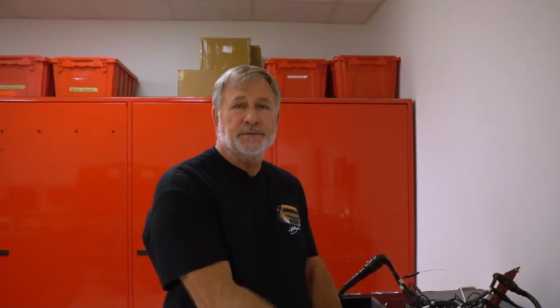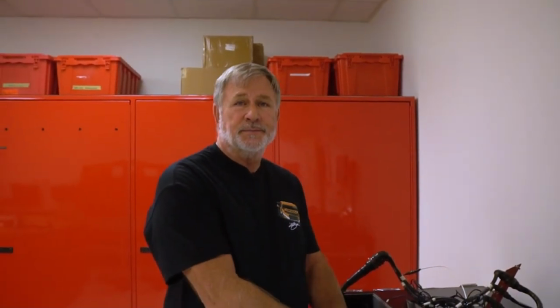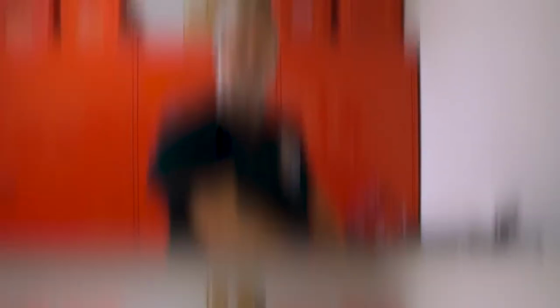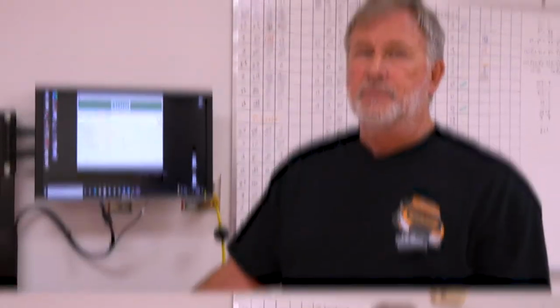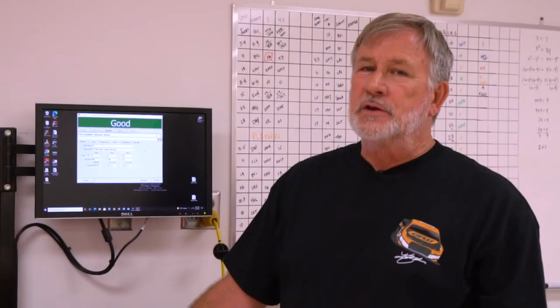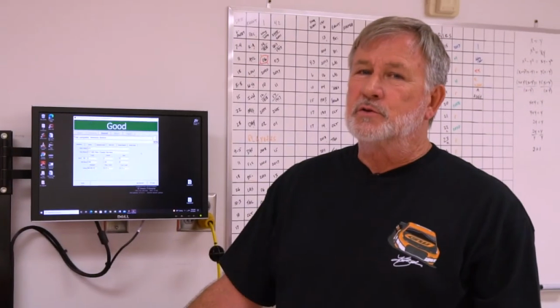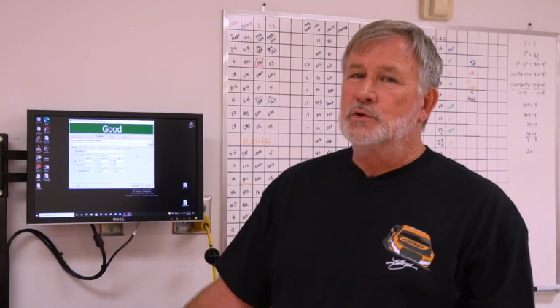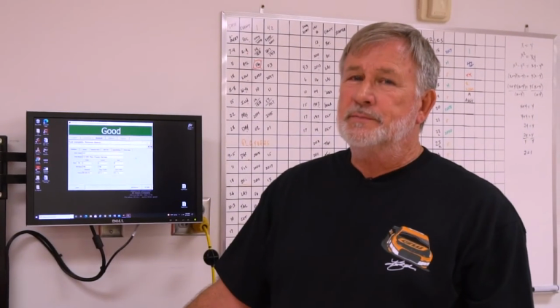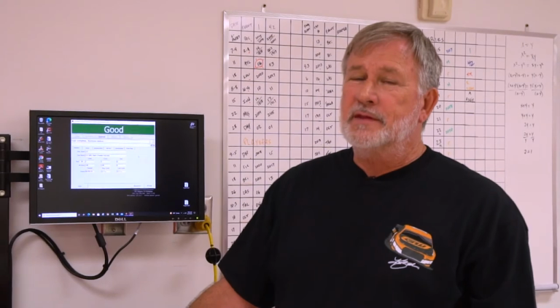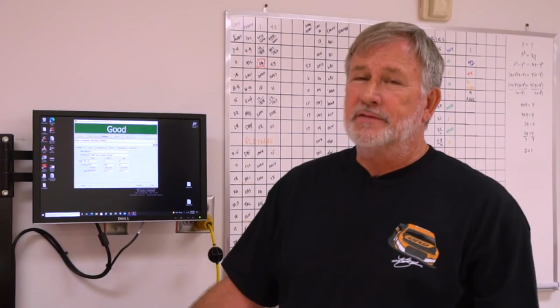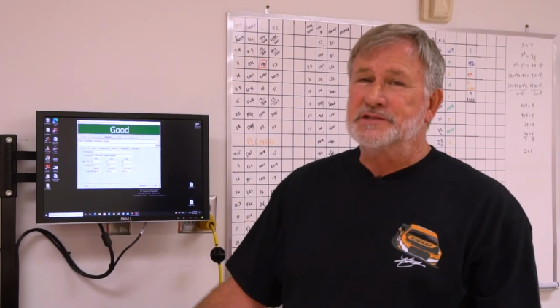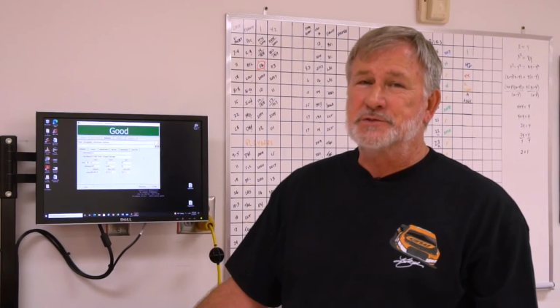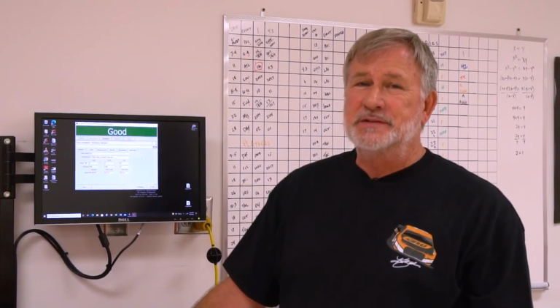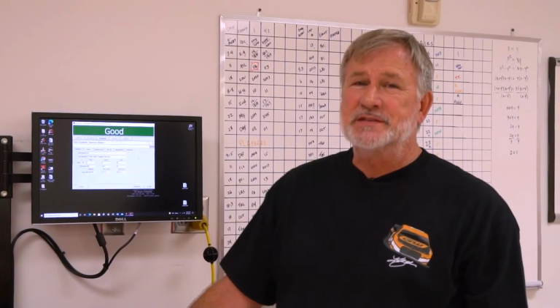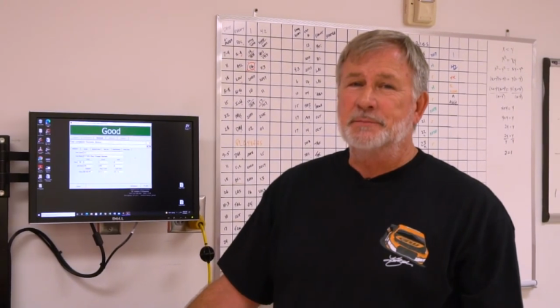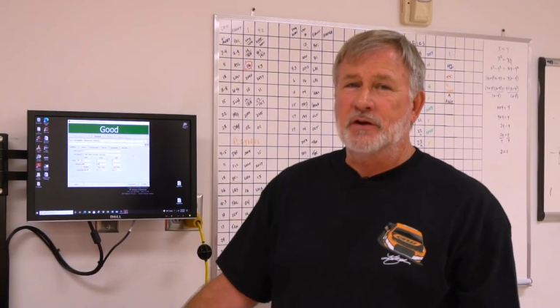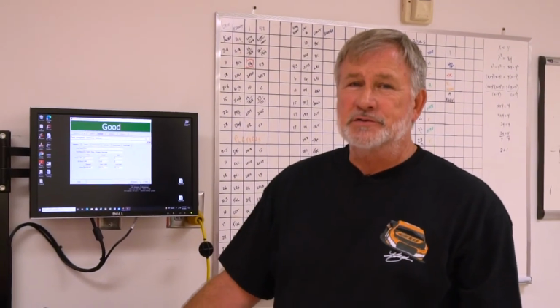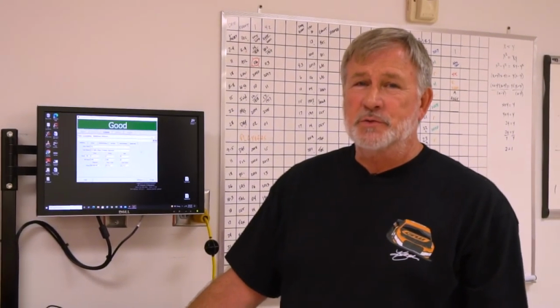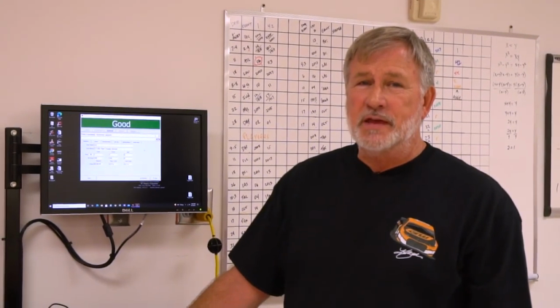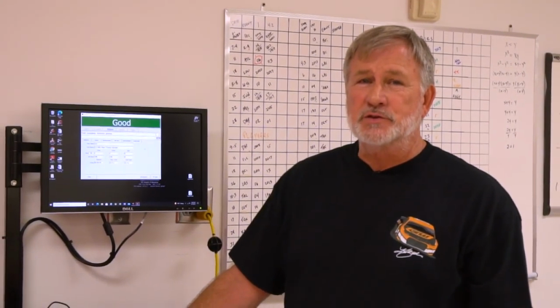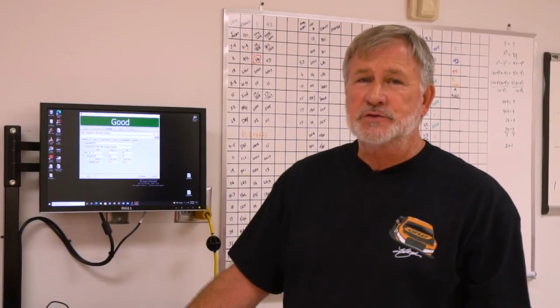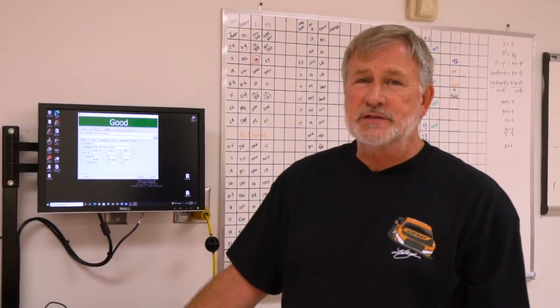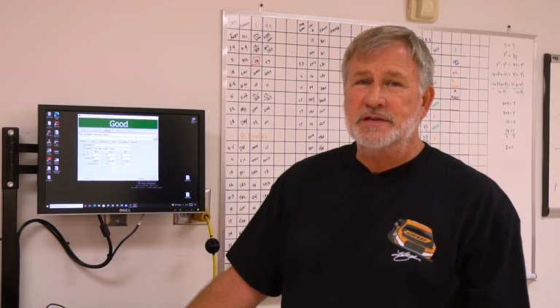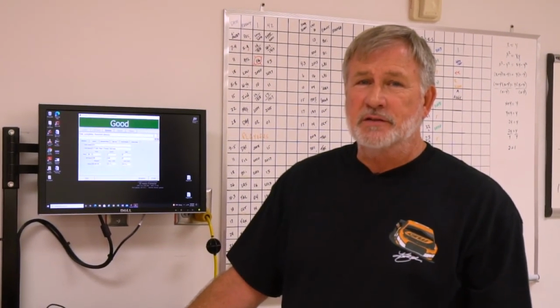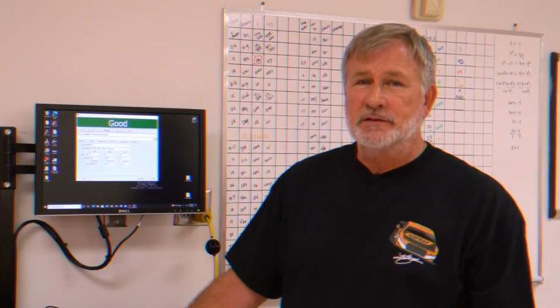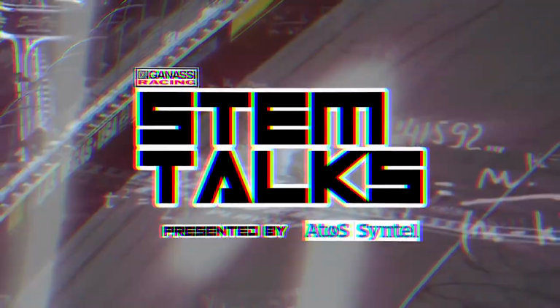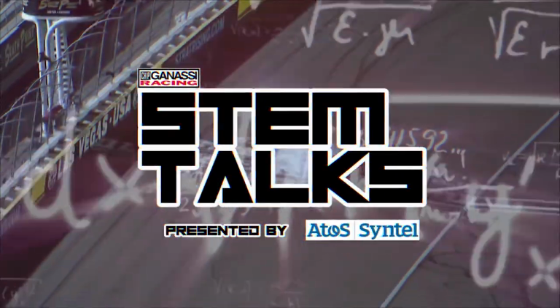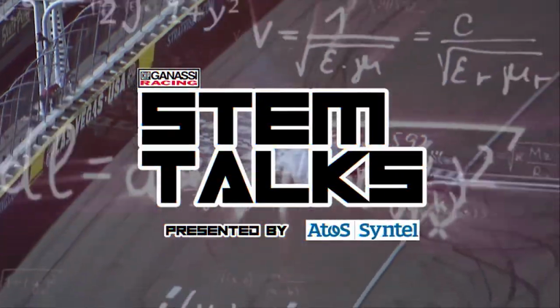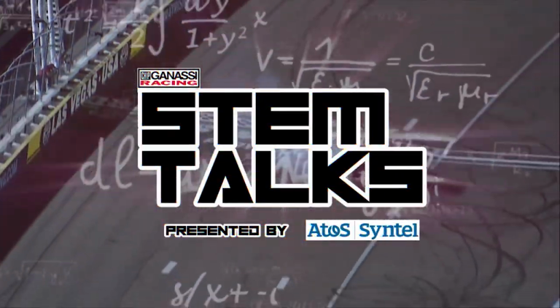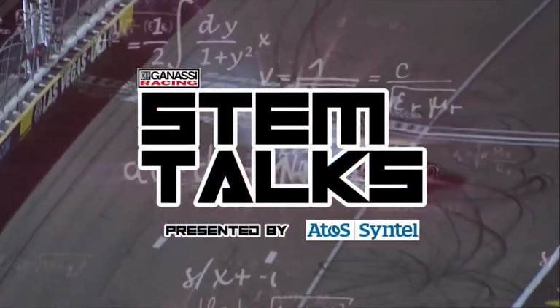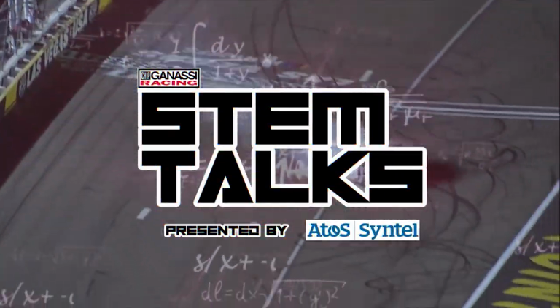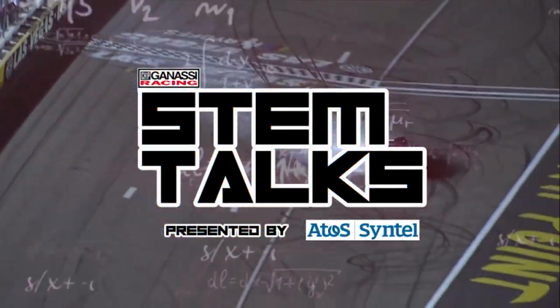I'm Doug Newell, and this has been STEM Talks with Atos Syntel.